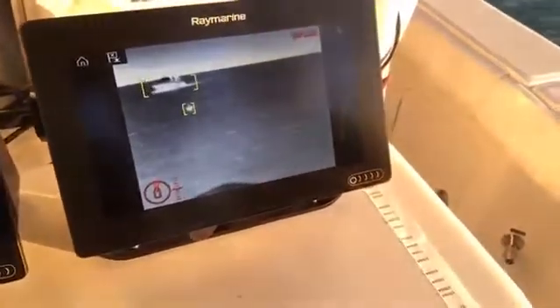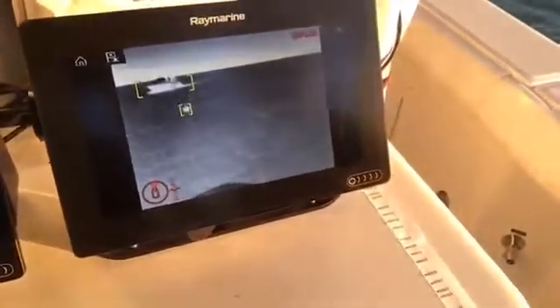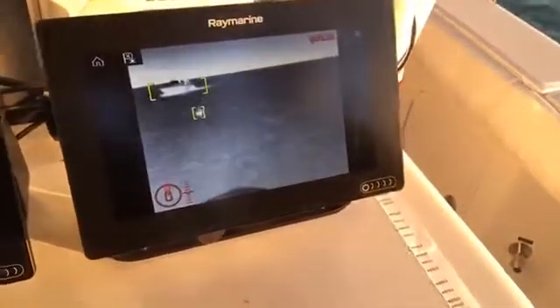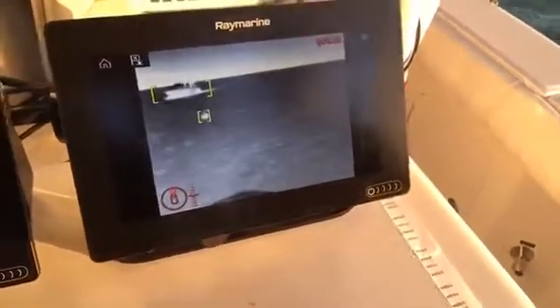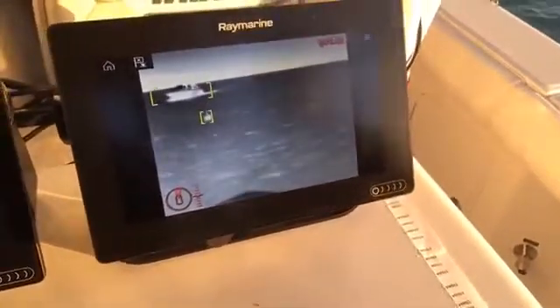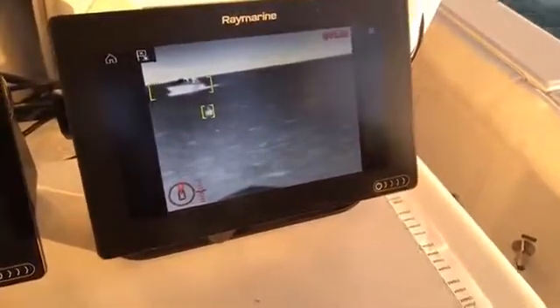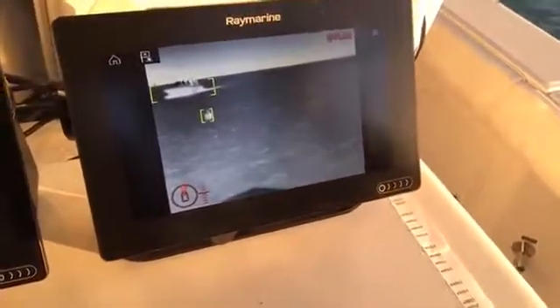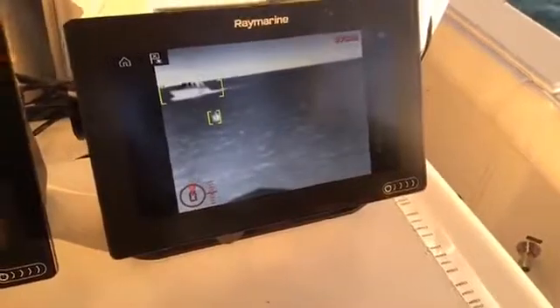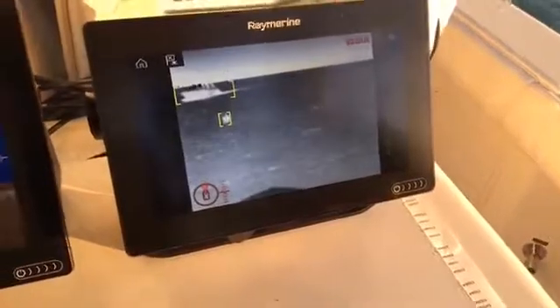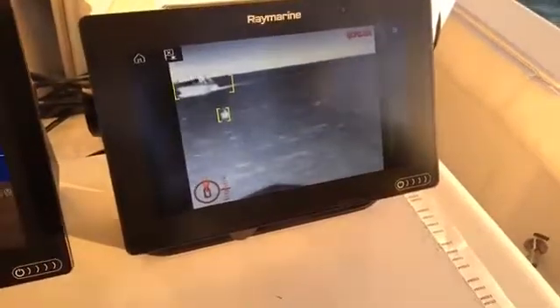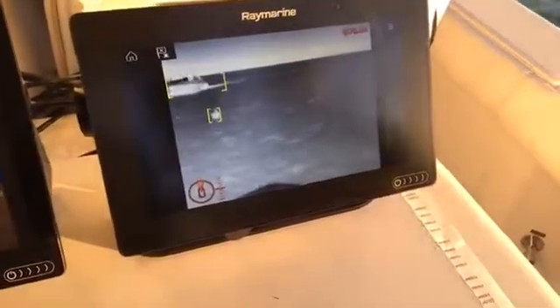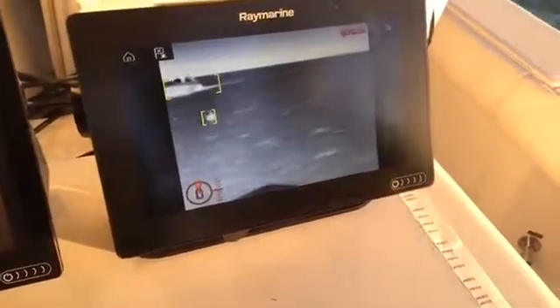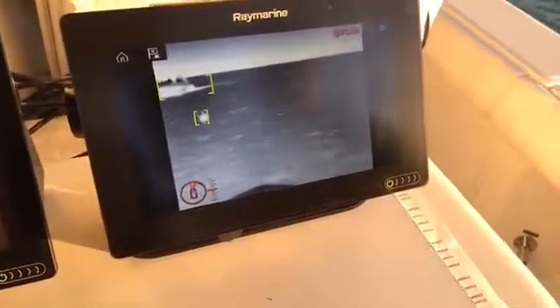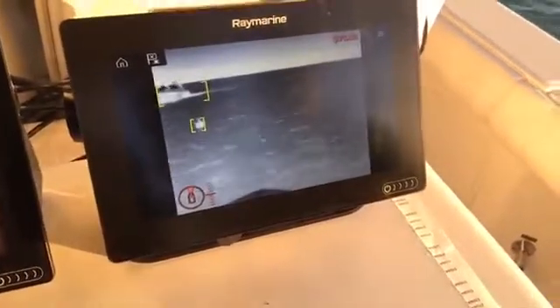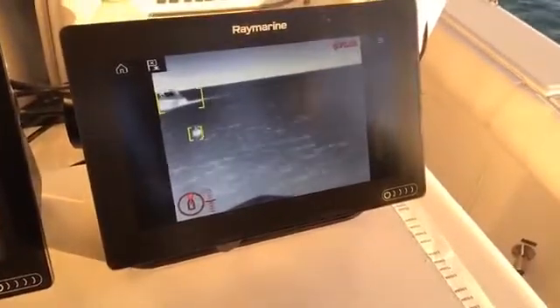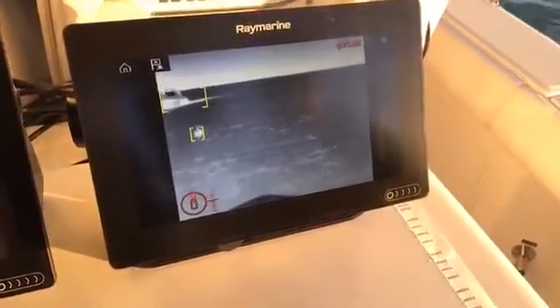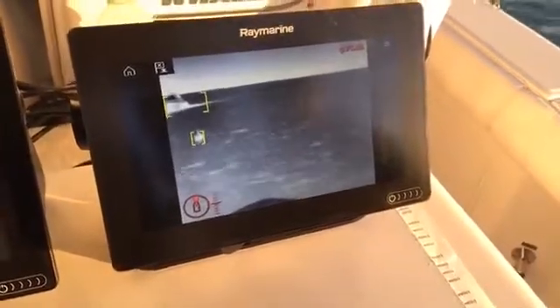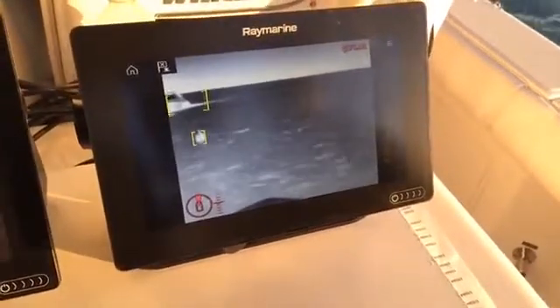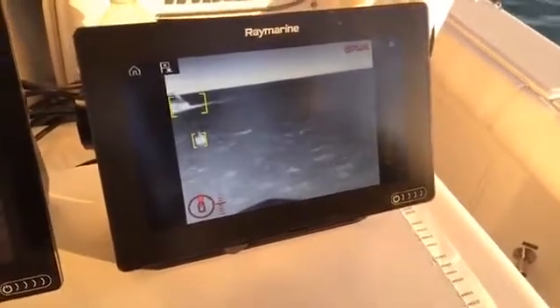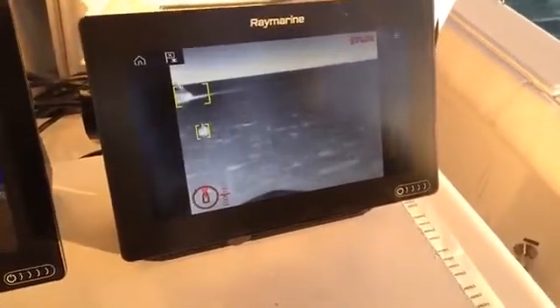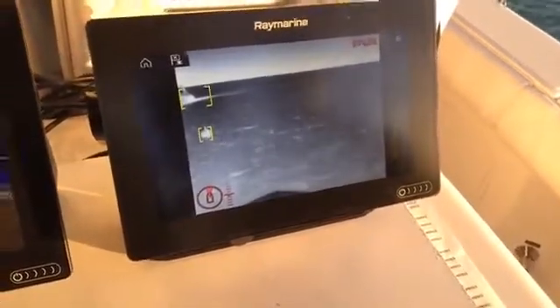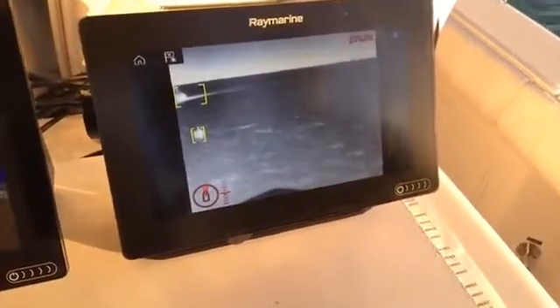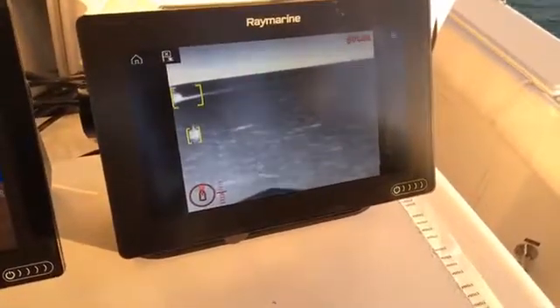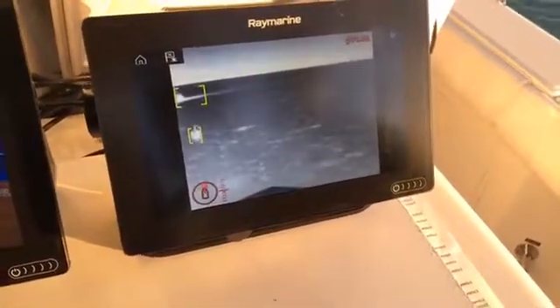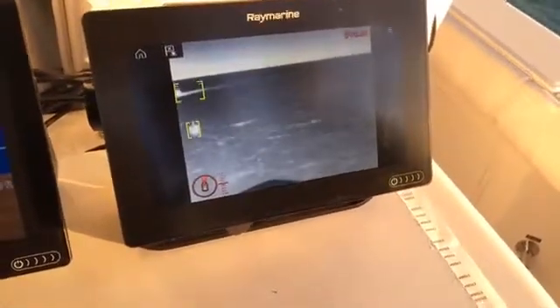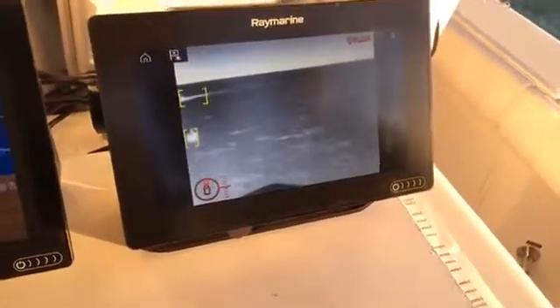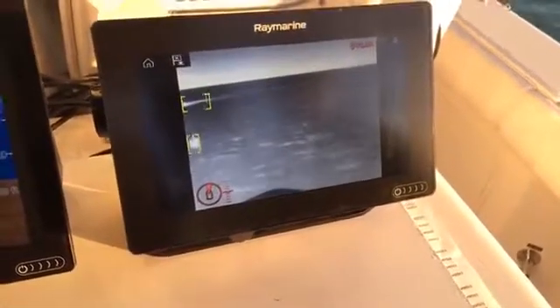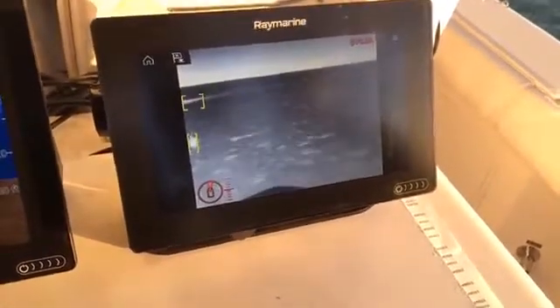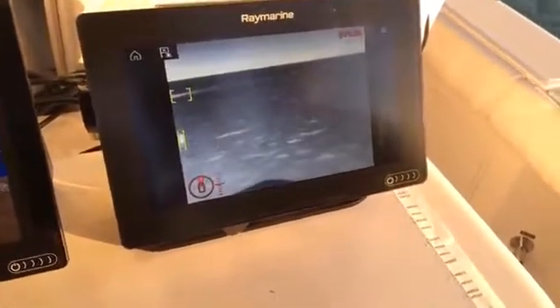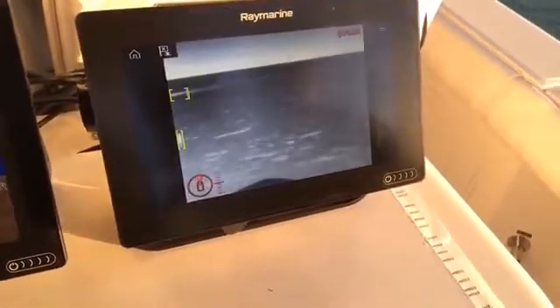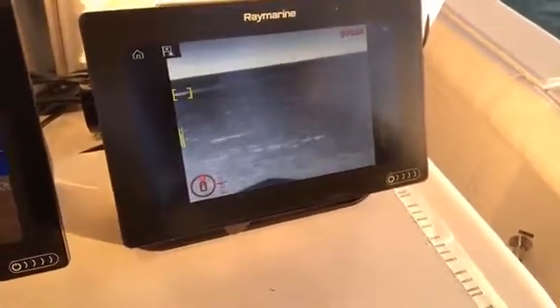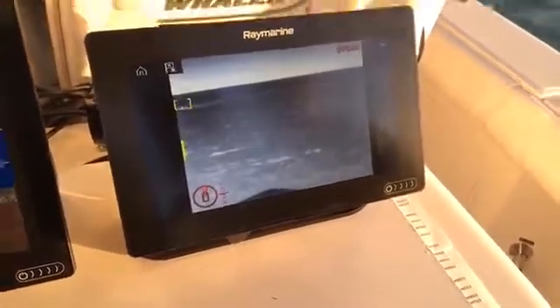M100 or M200 with the Axiom multi-function display. Cool, it's very, very cool.